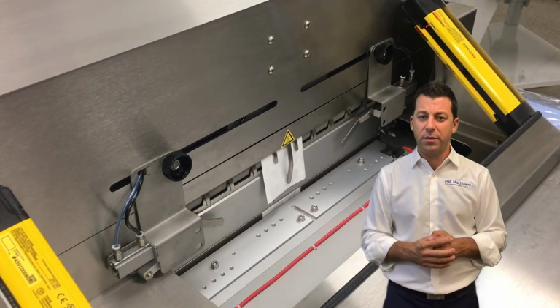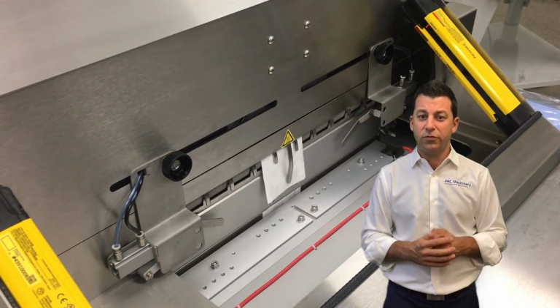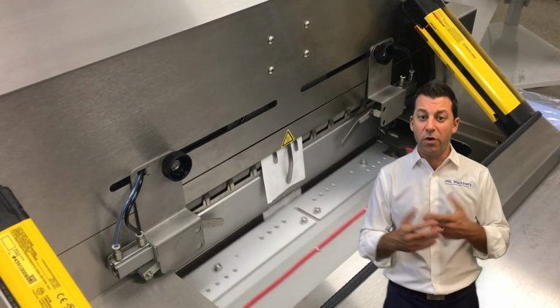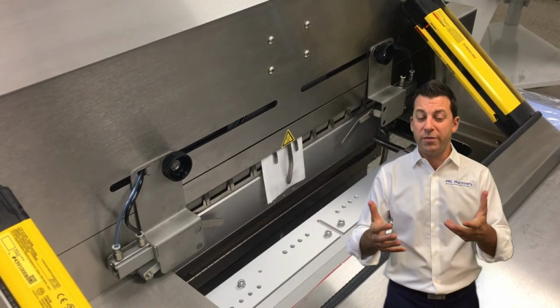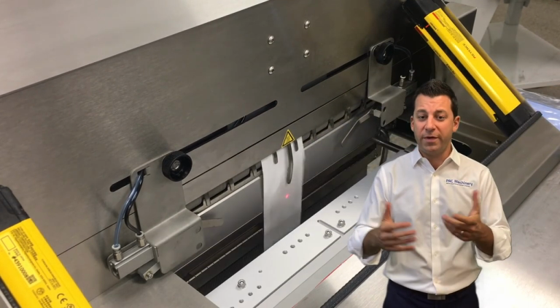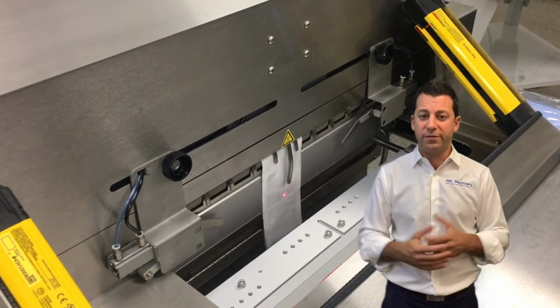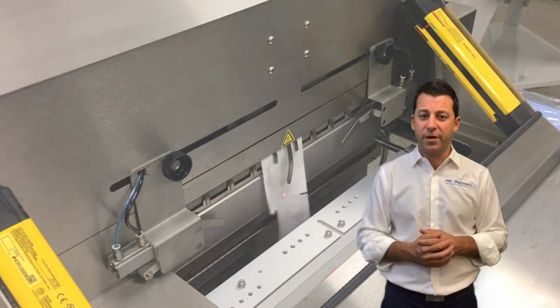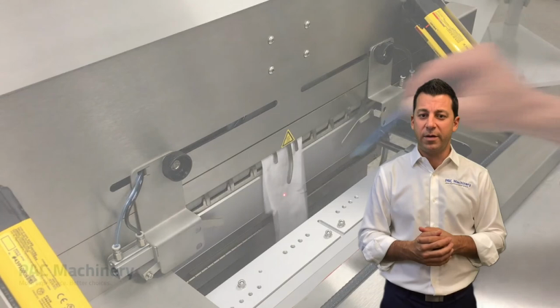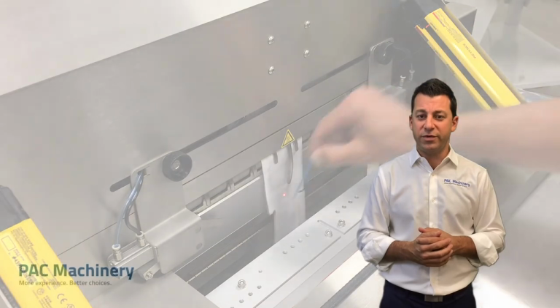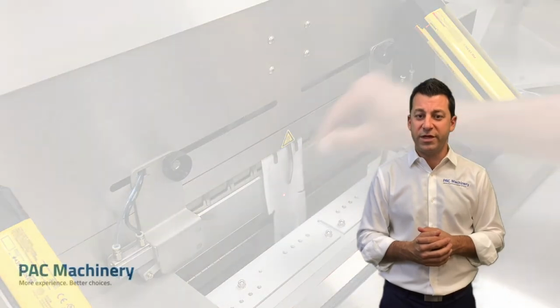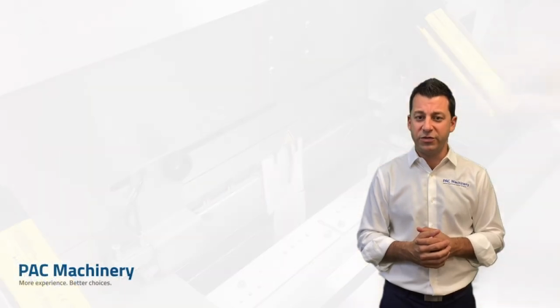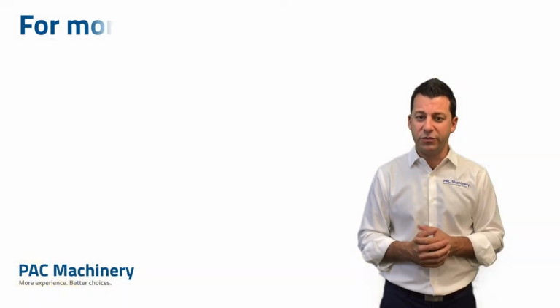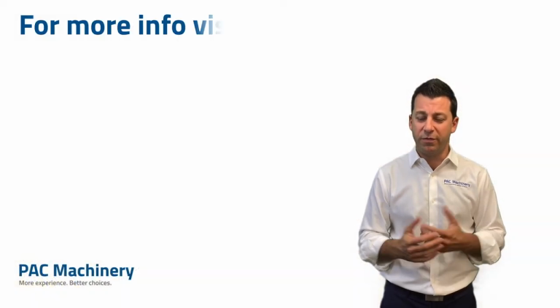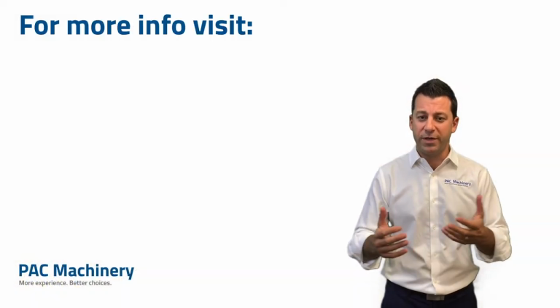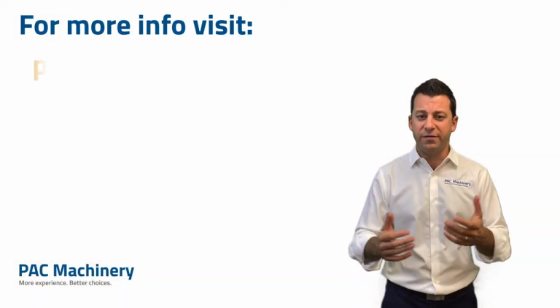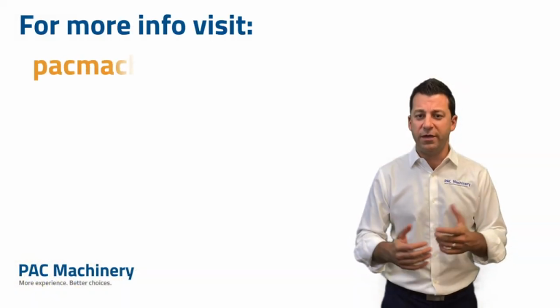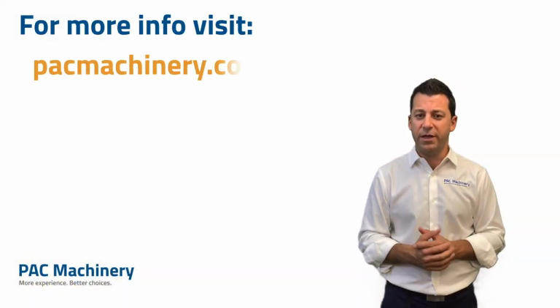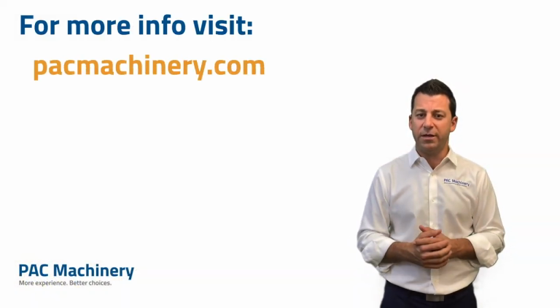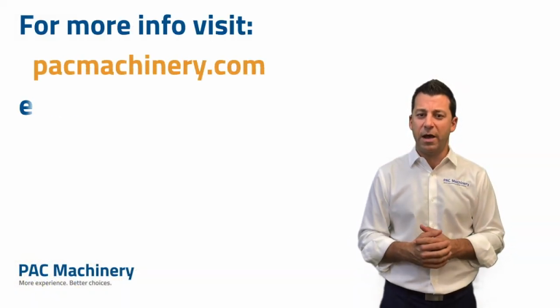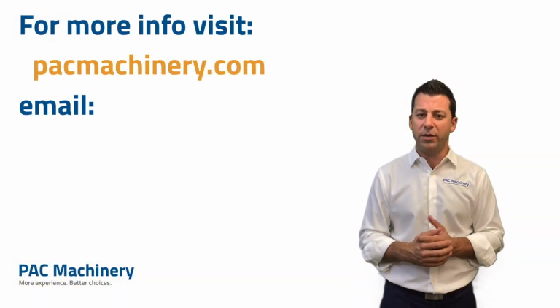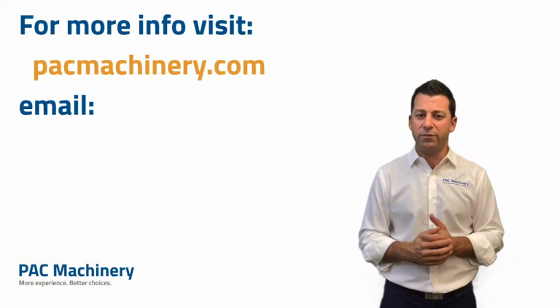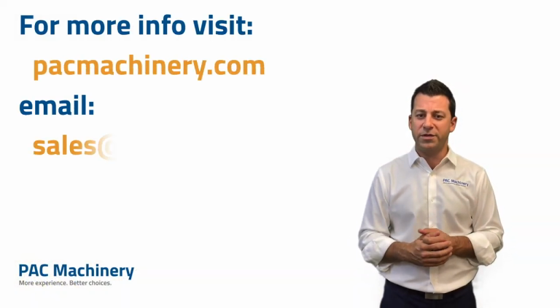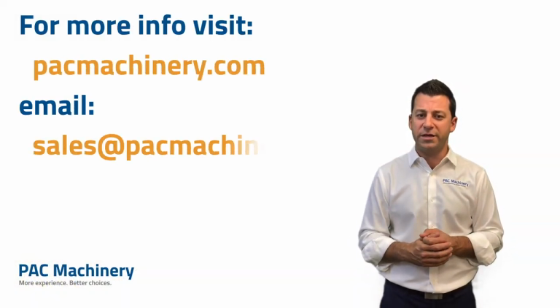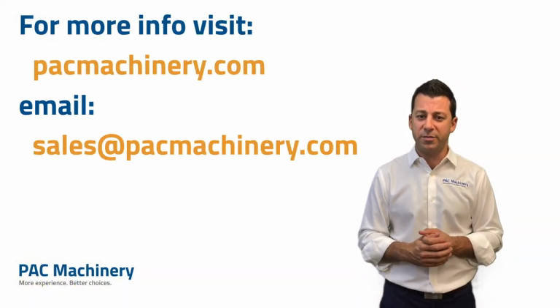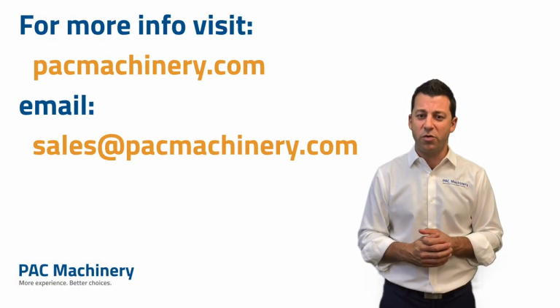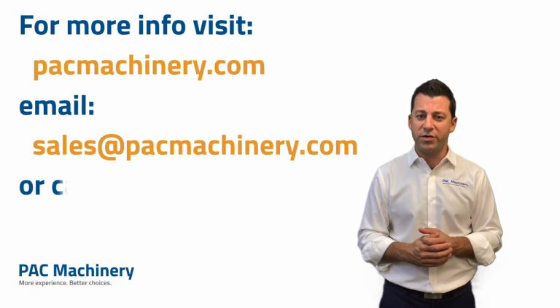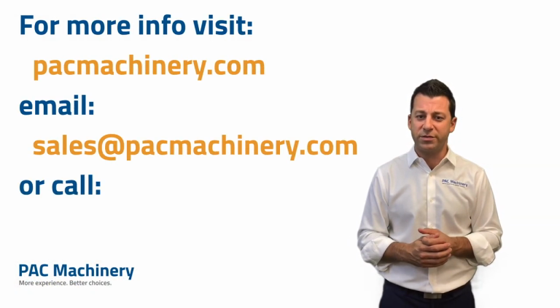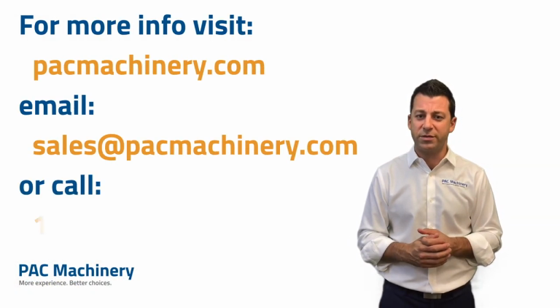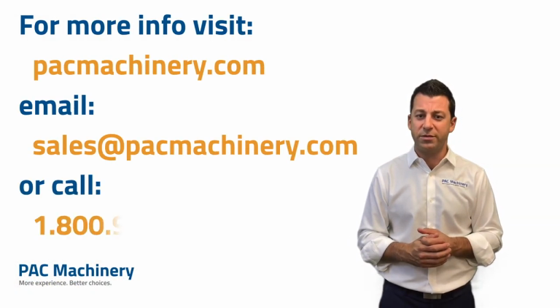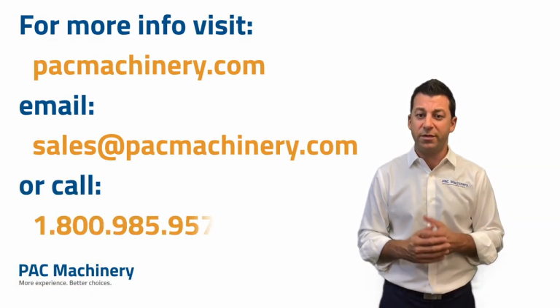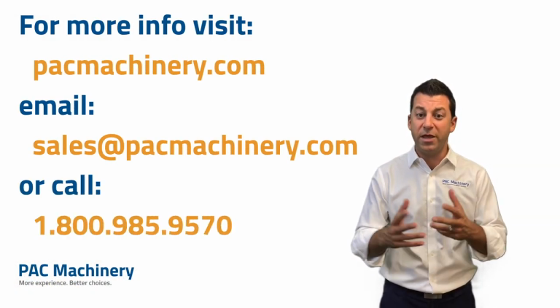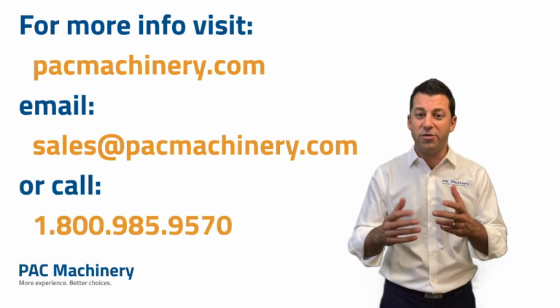I hope you found this presentation useful on heat sealing, and I look forward to taking some of your questions. Thank you.